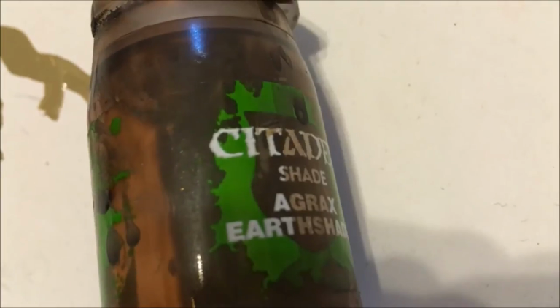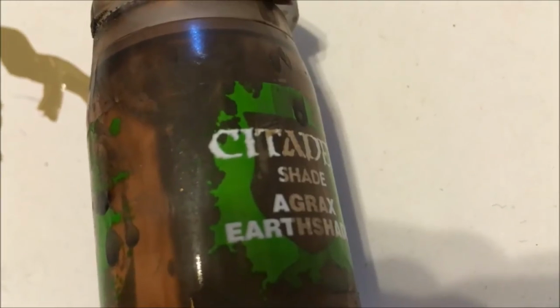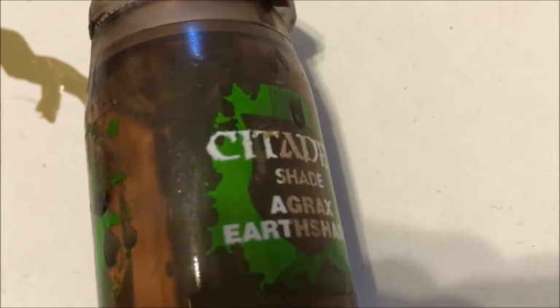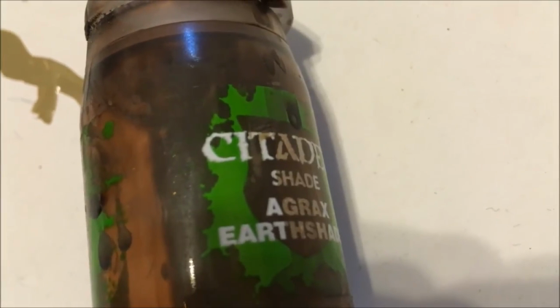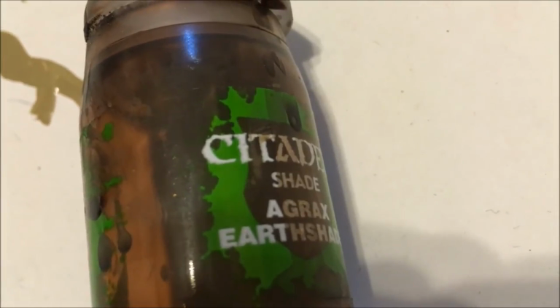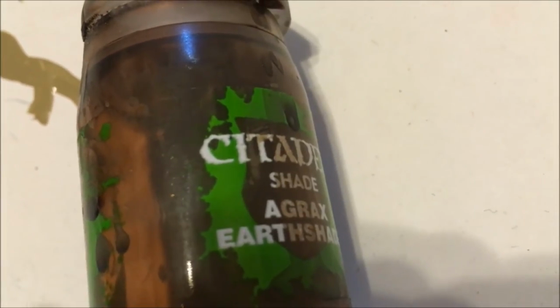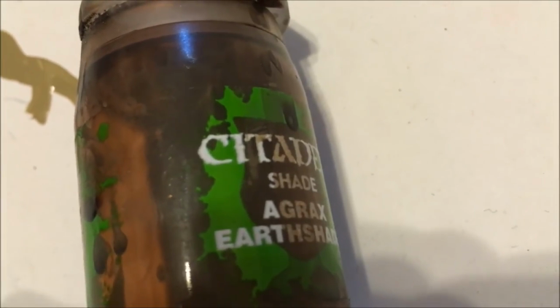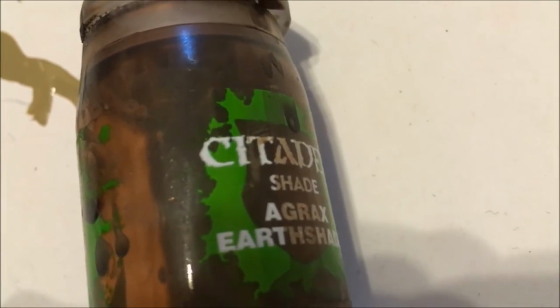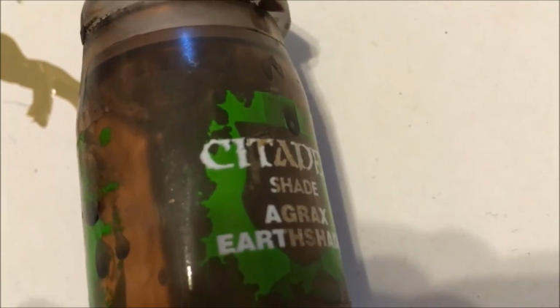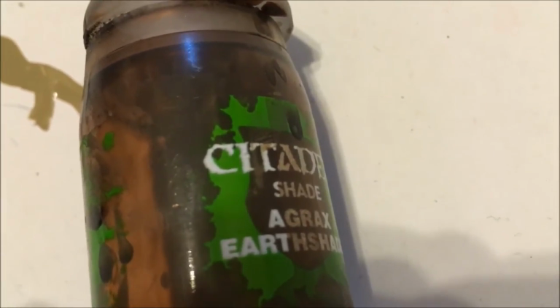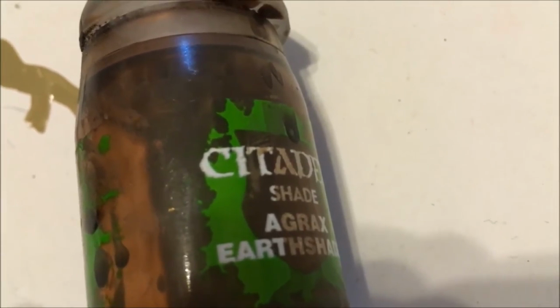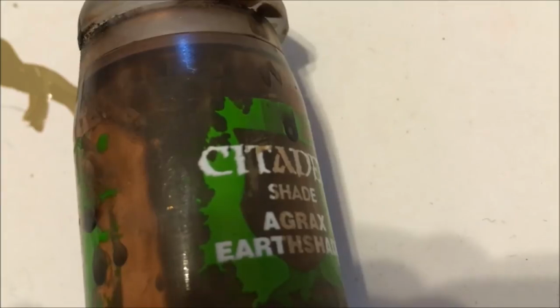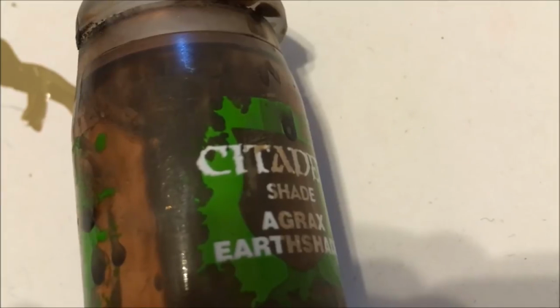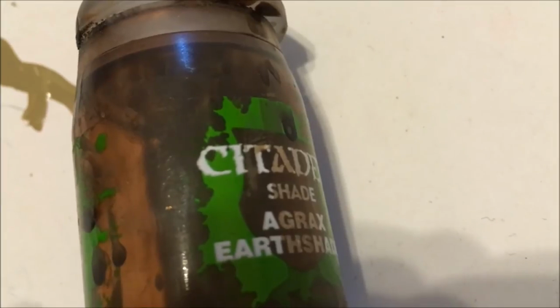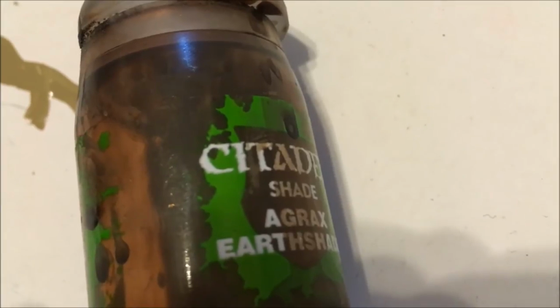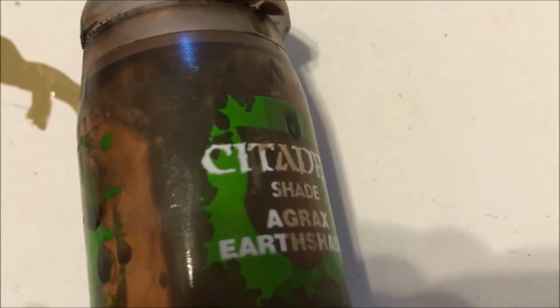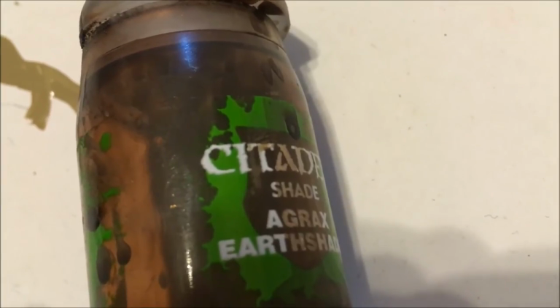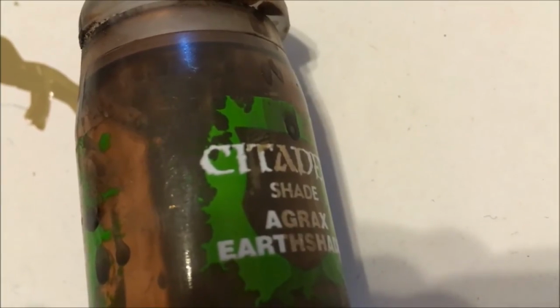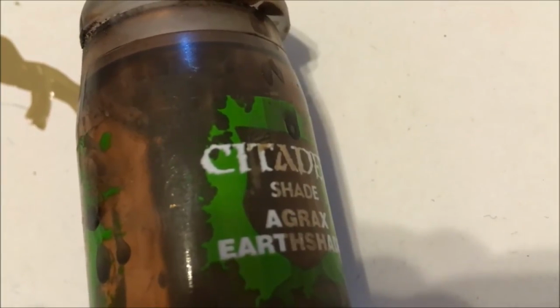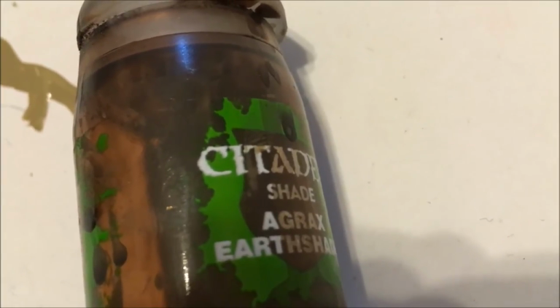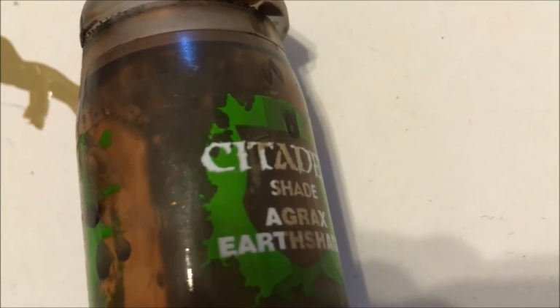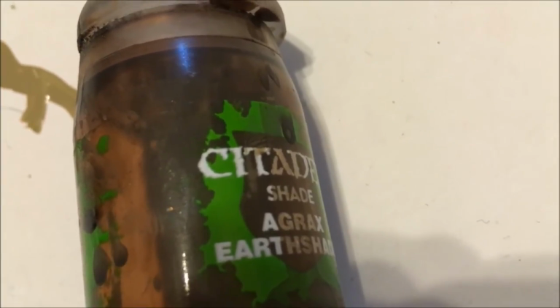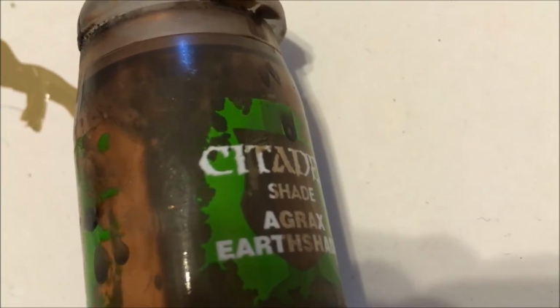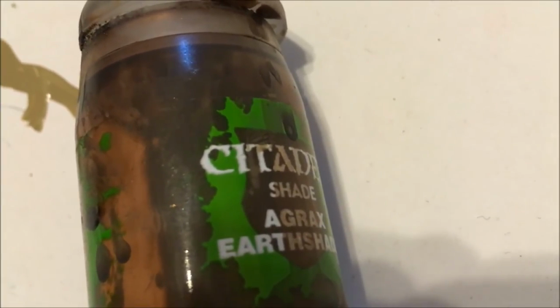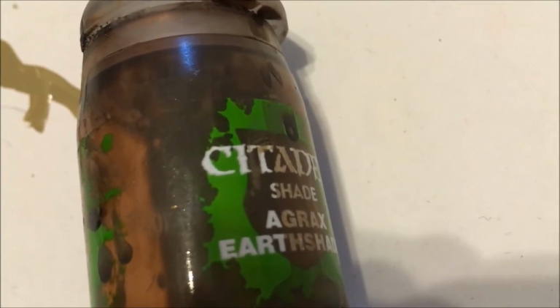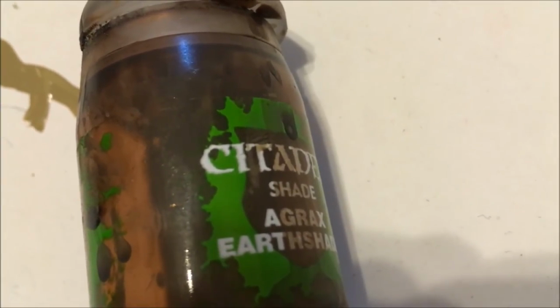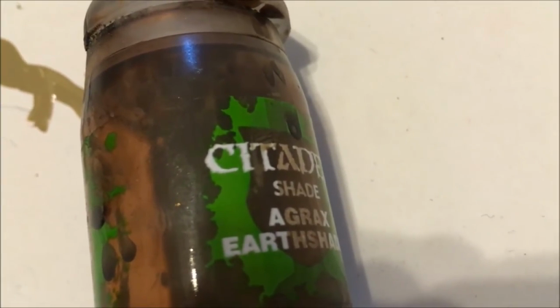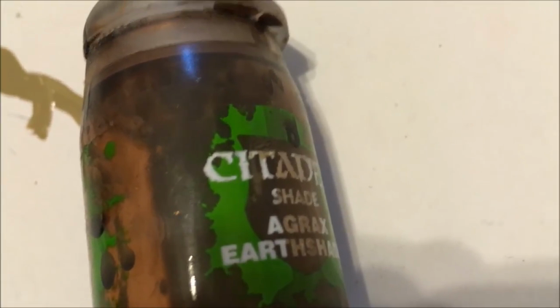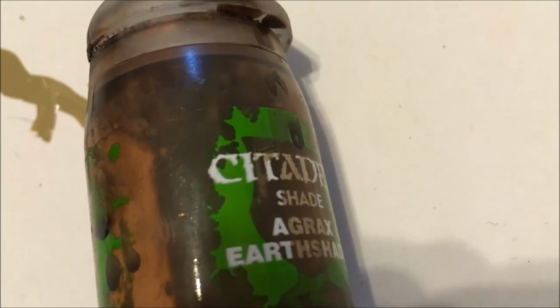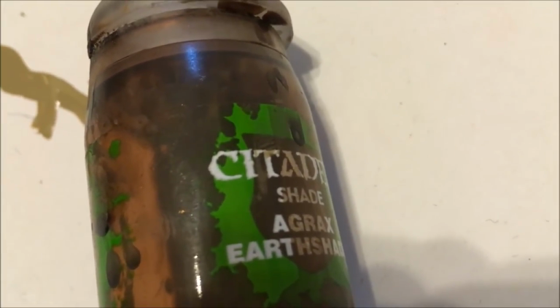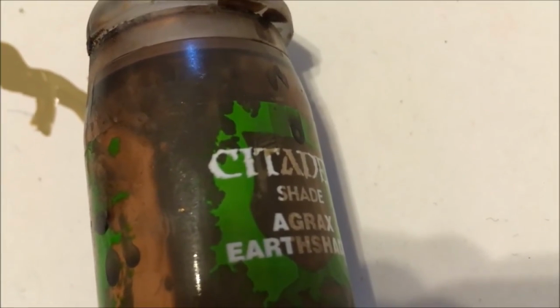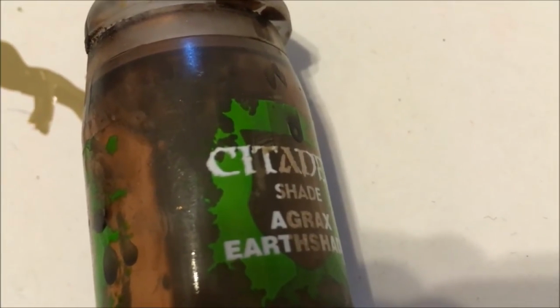And now, to make the transition between the wood and the scratches more subtle, we are going to apply a wash of Agrax Earthshade.